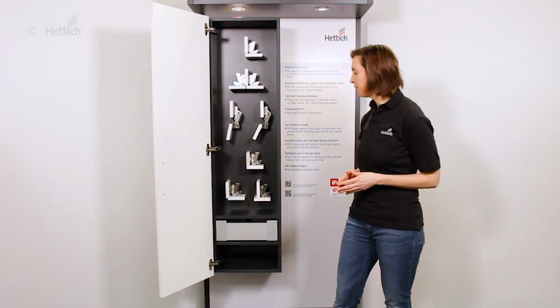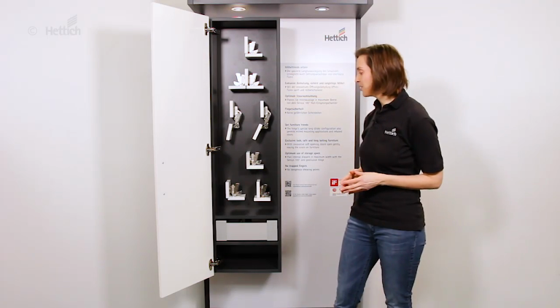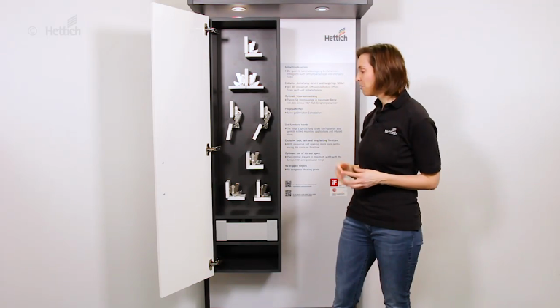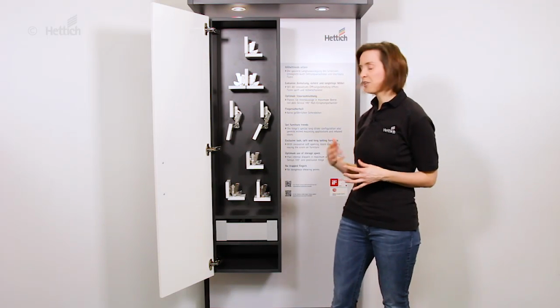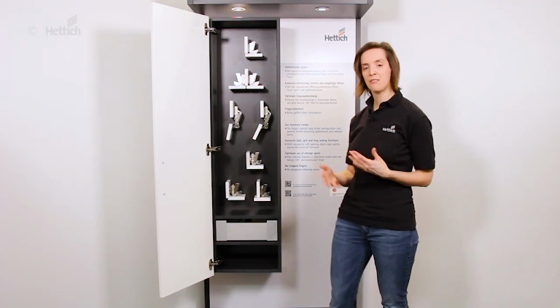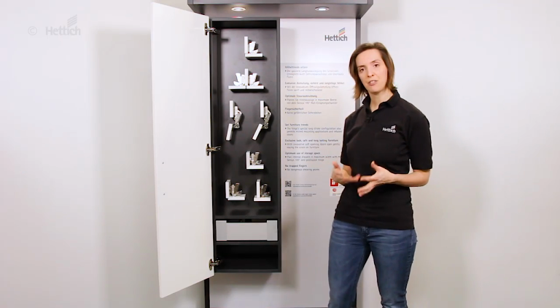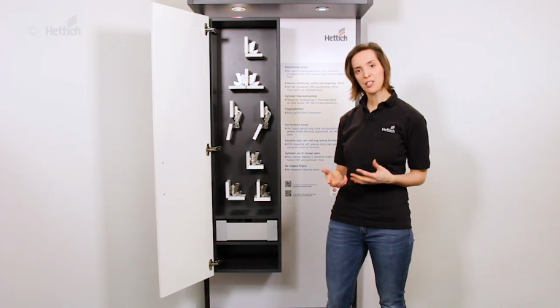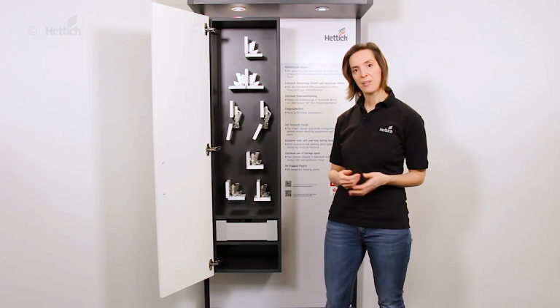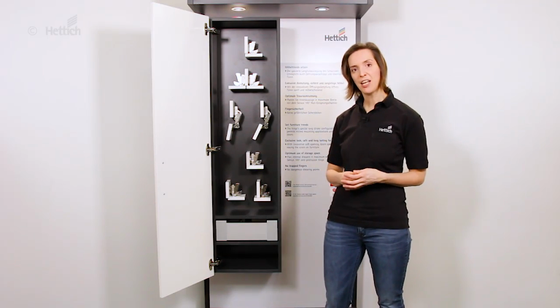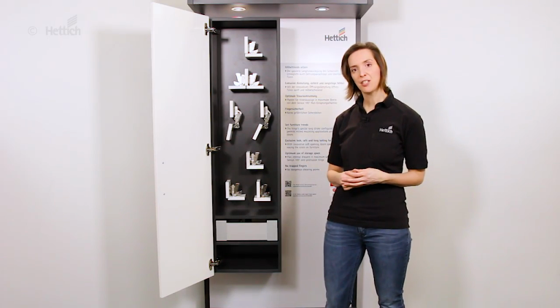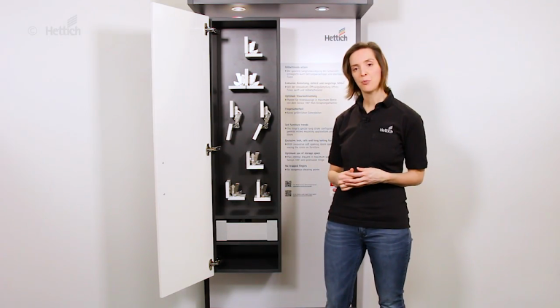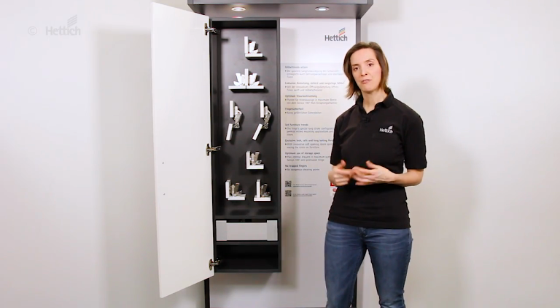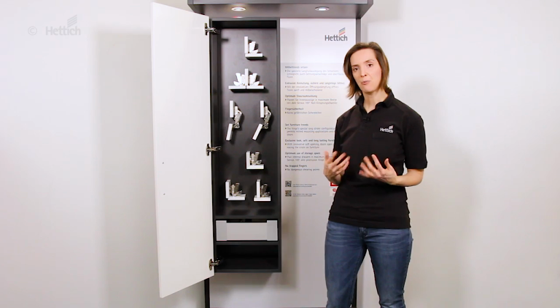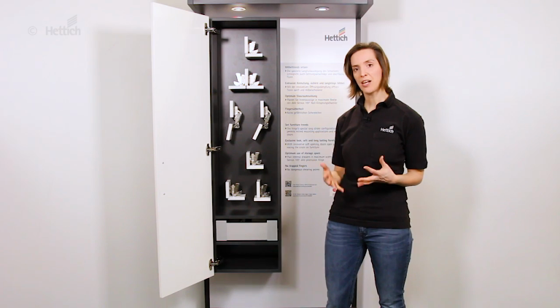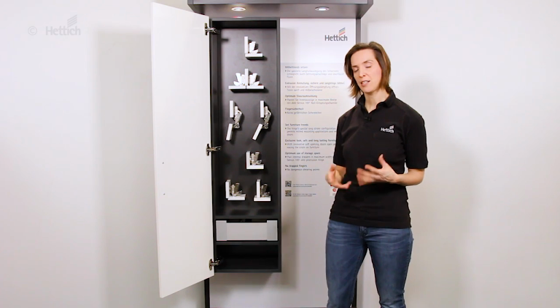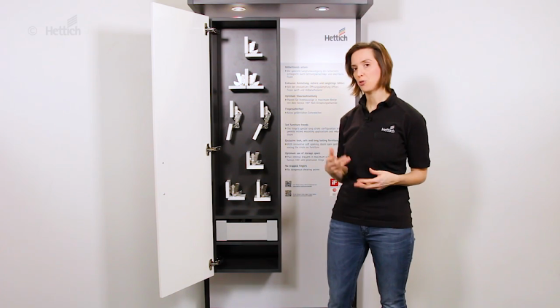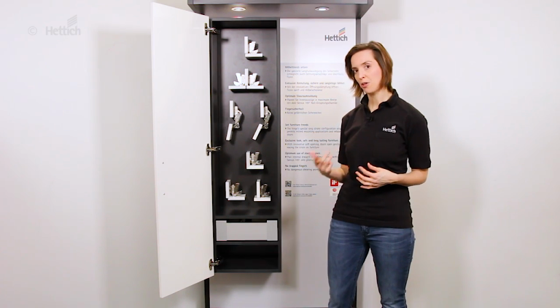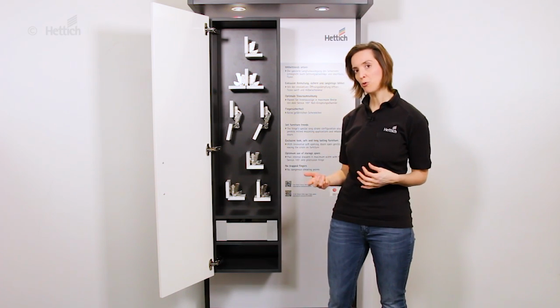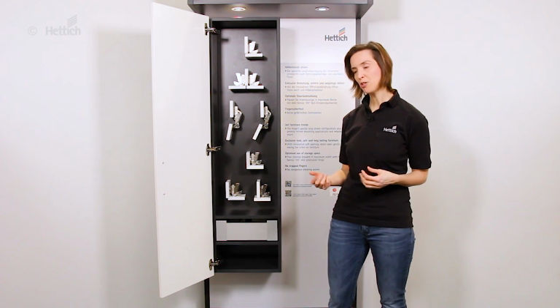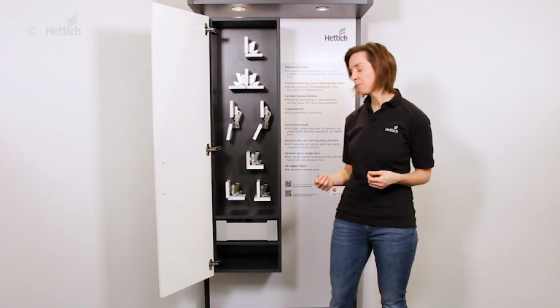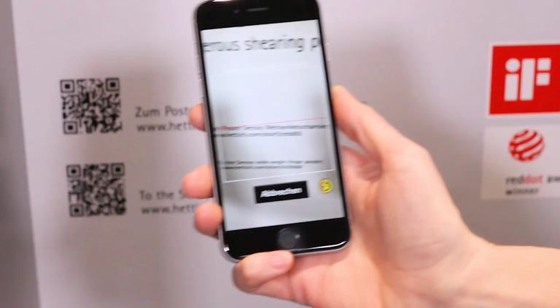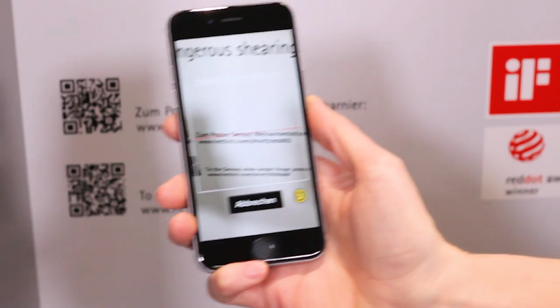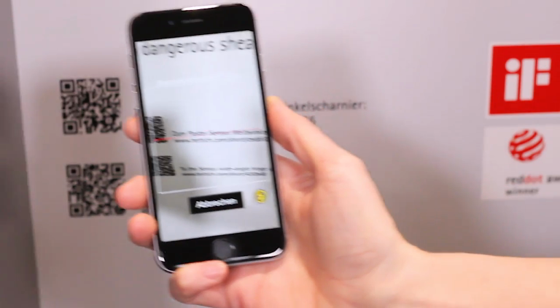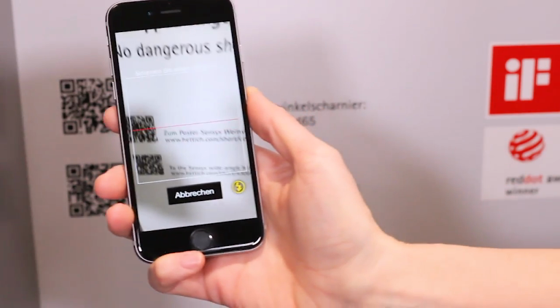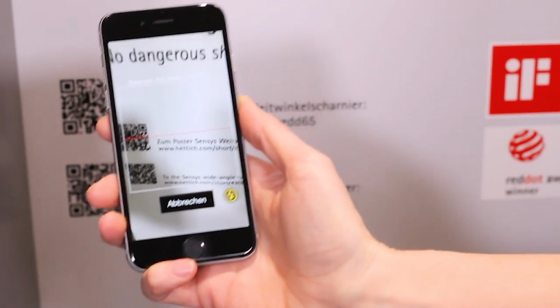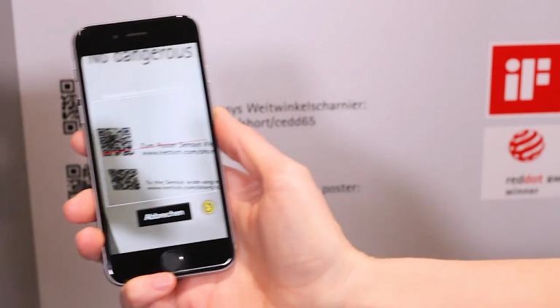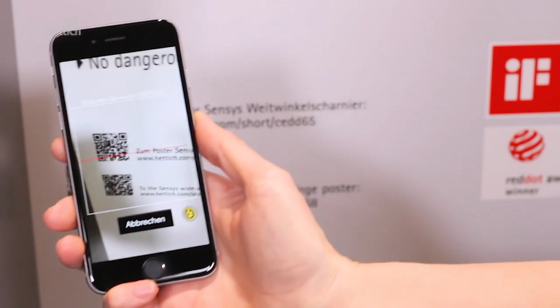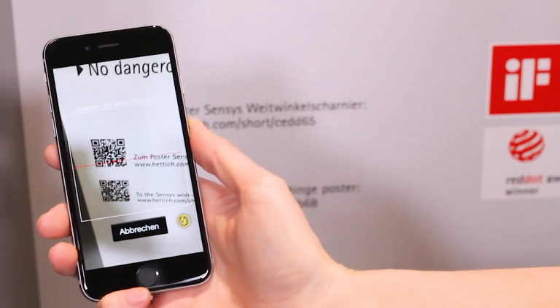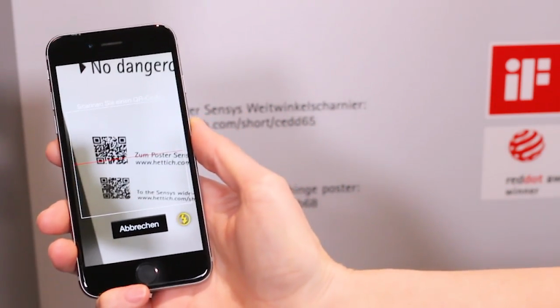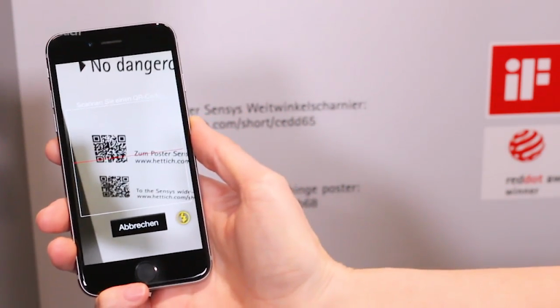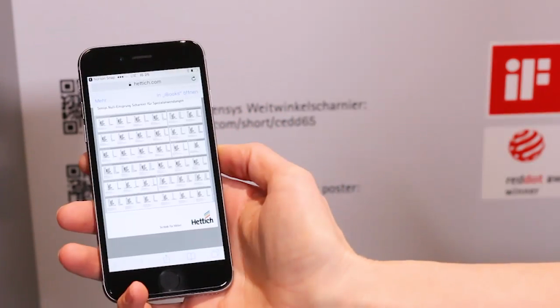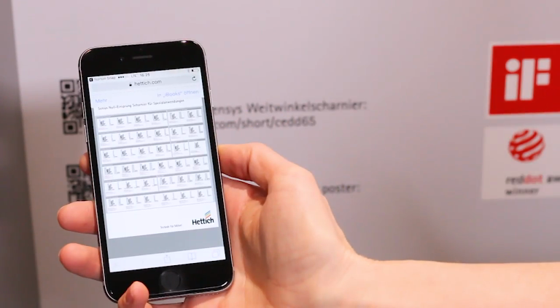Some of these very special applications we have summarized and put on a poster, which is available when following this QR code.